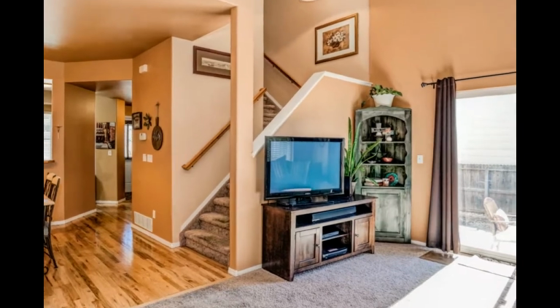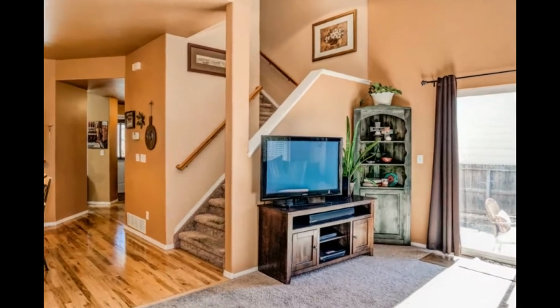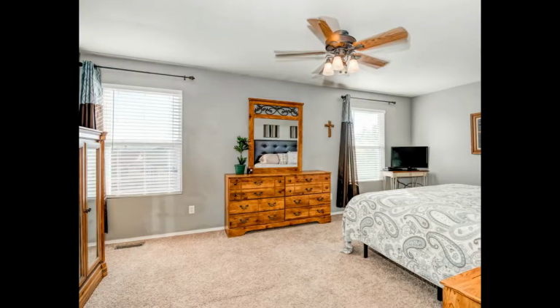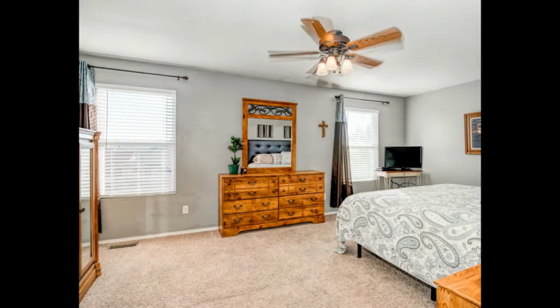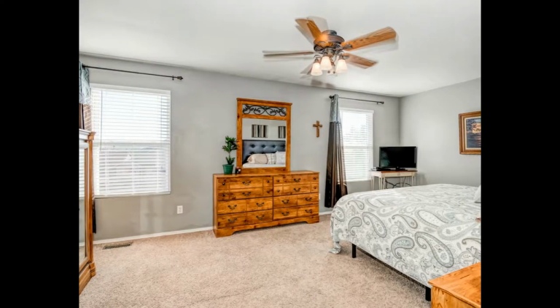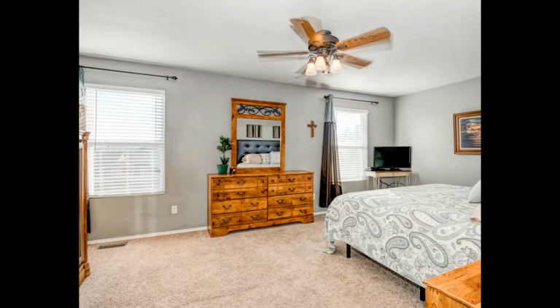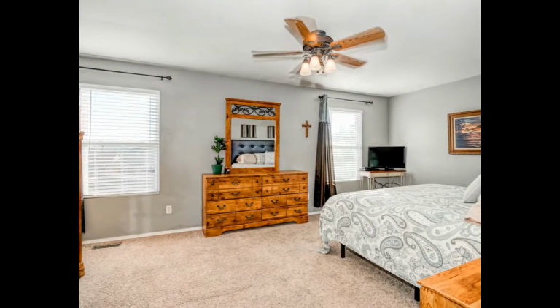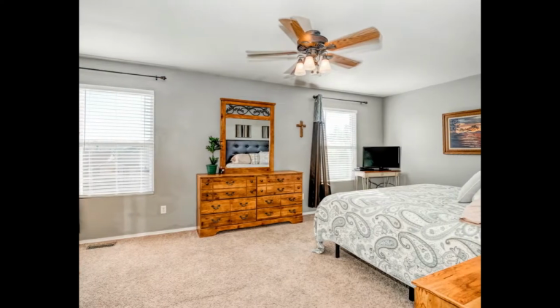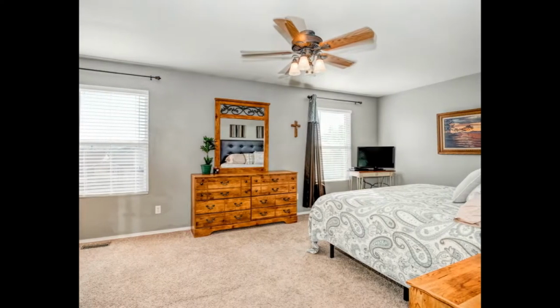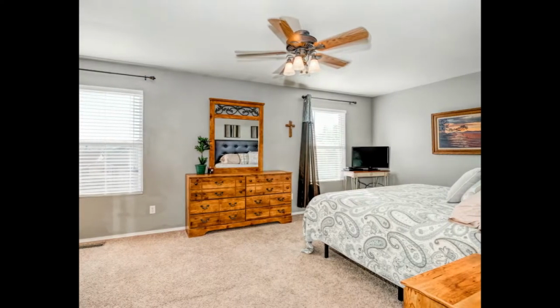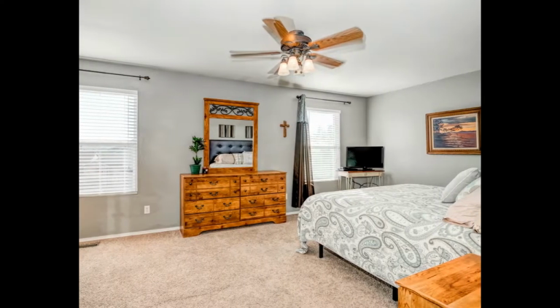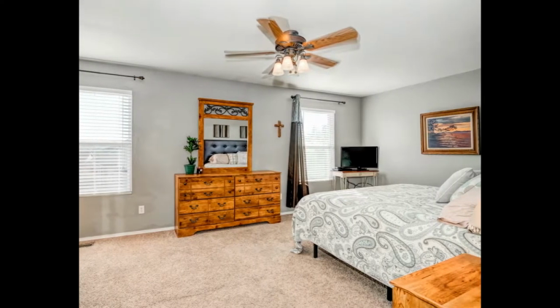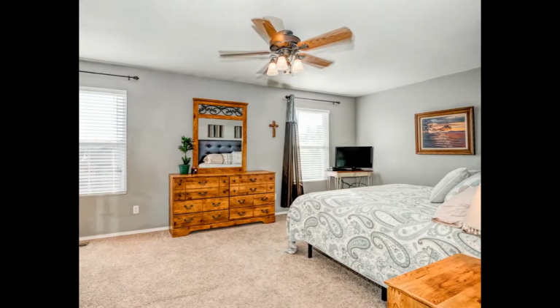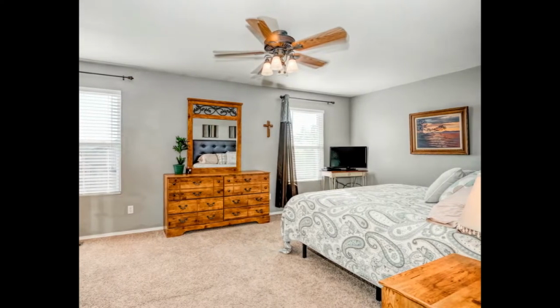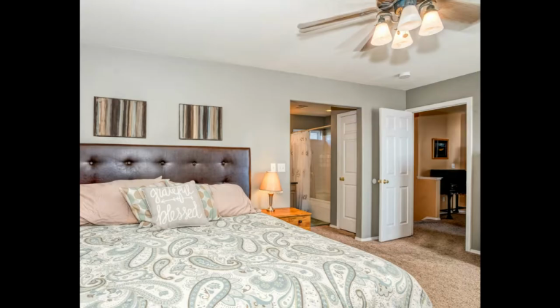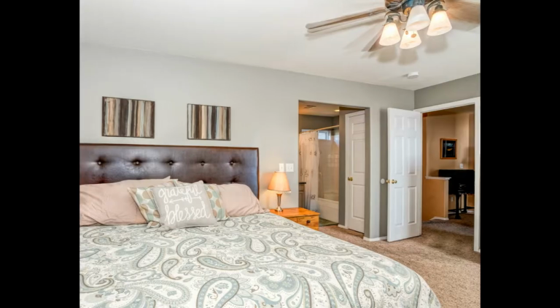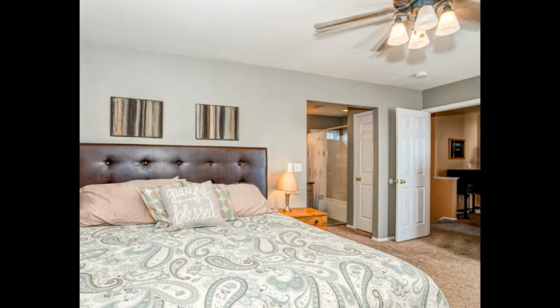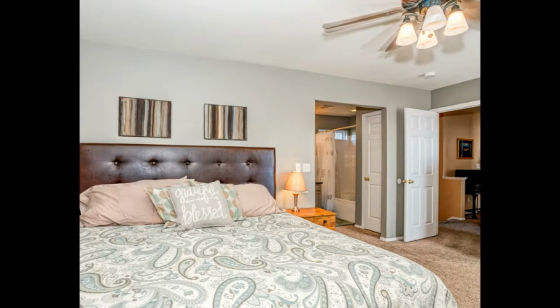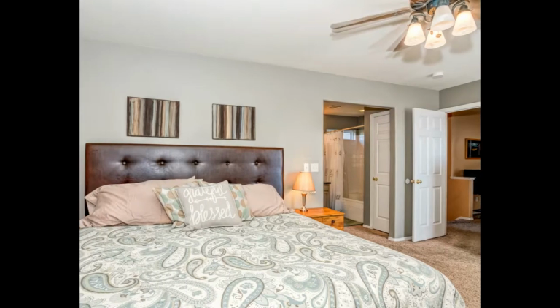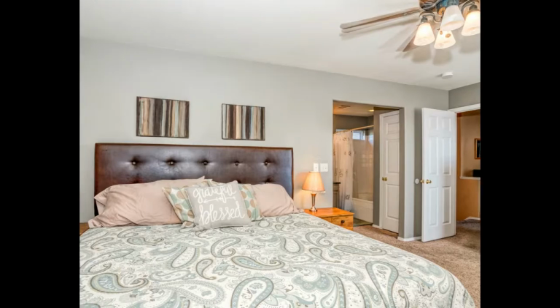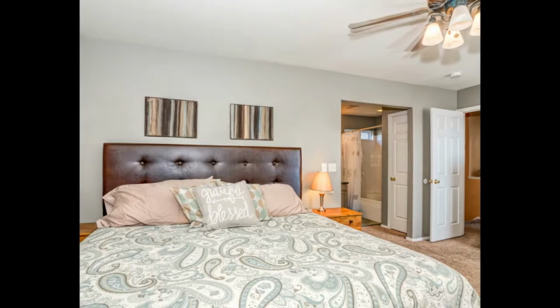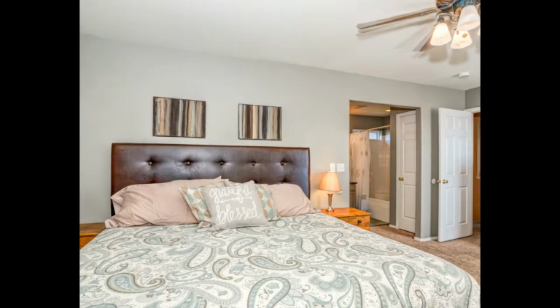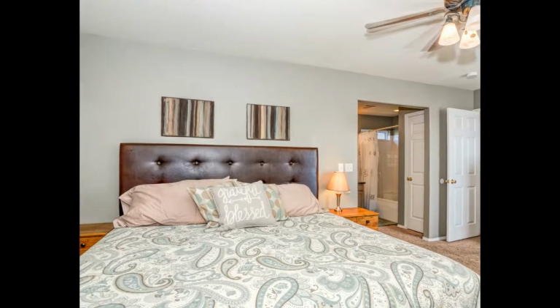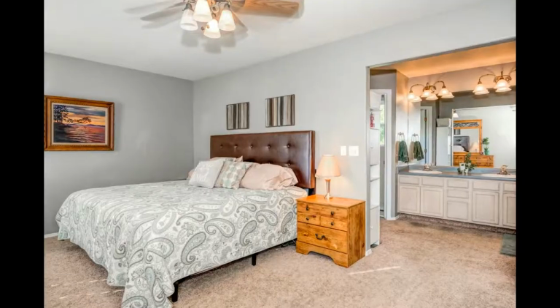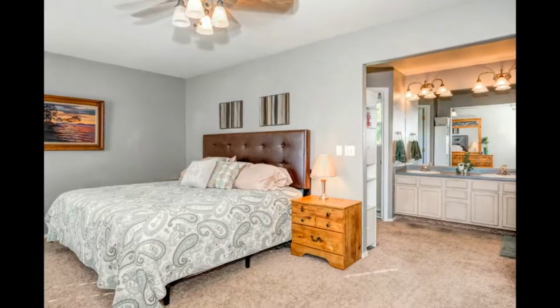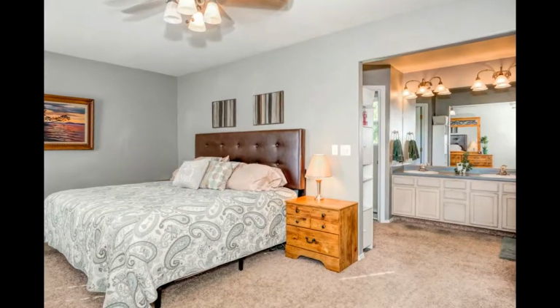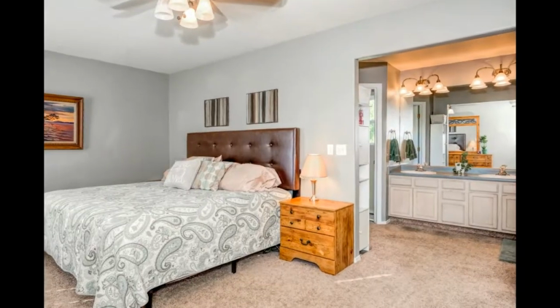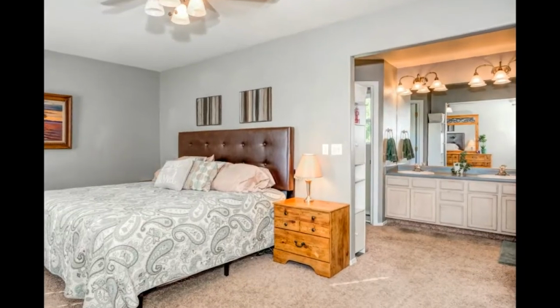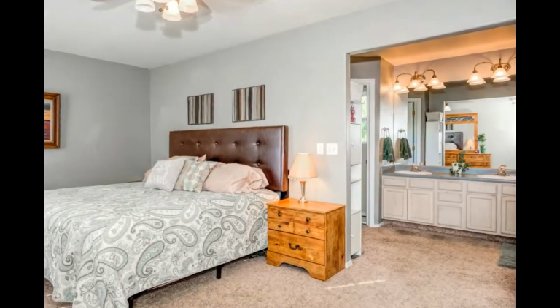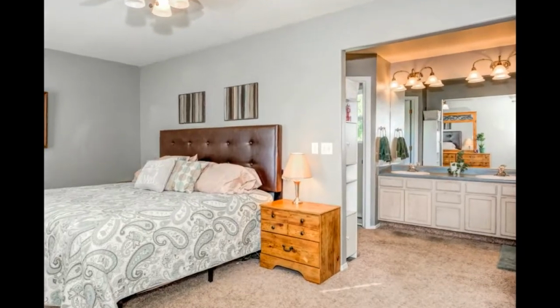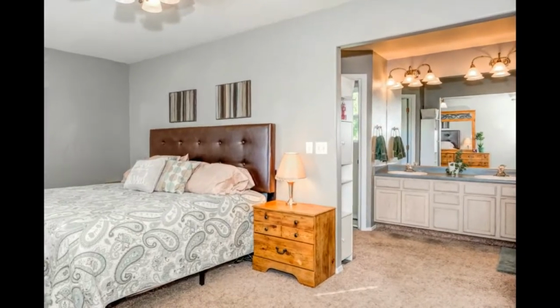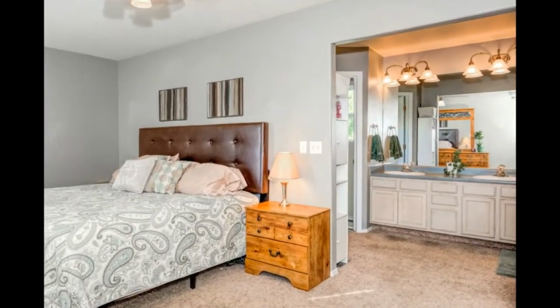The upstairs has two secondary bedrooms, a bathroom, laundry, and the master bedroom with its own private bathroom.